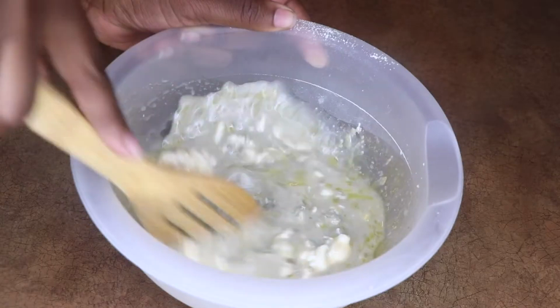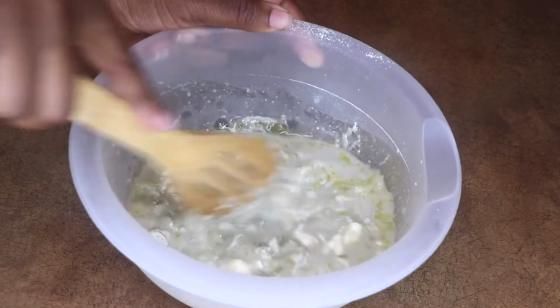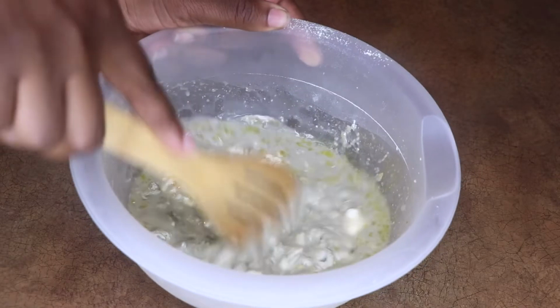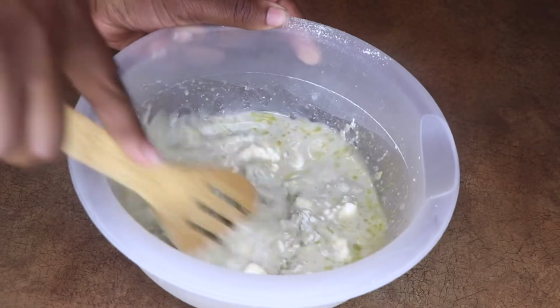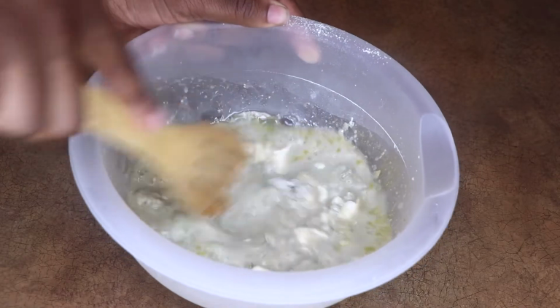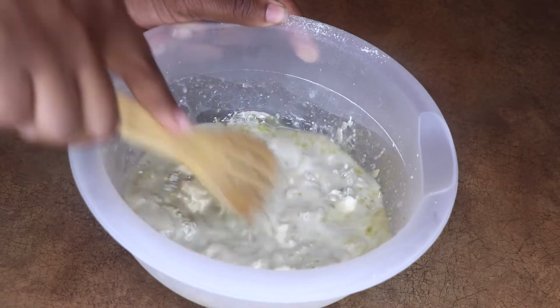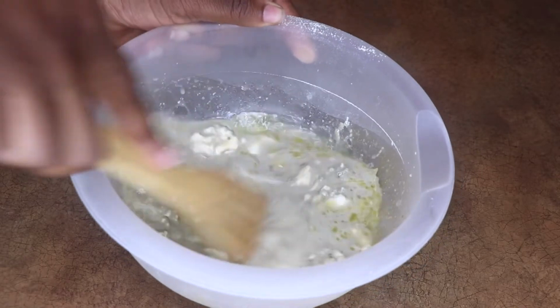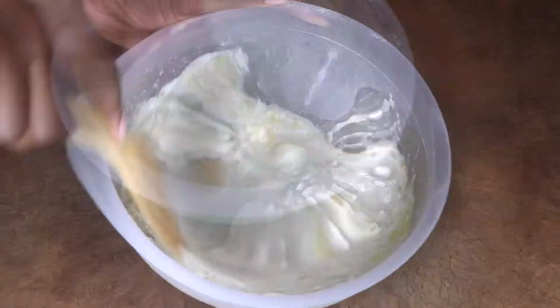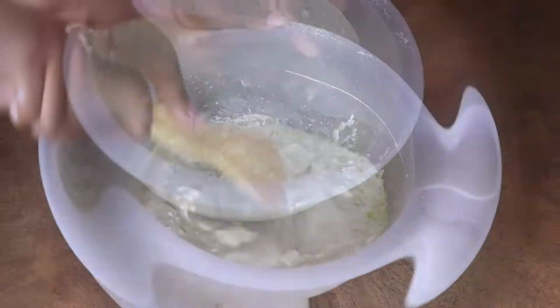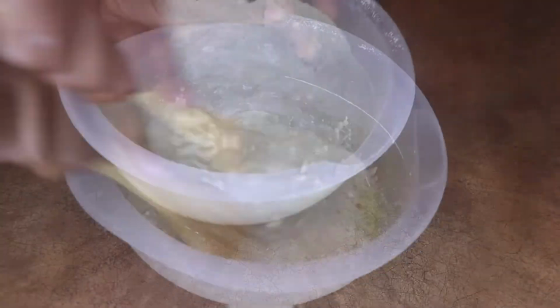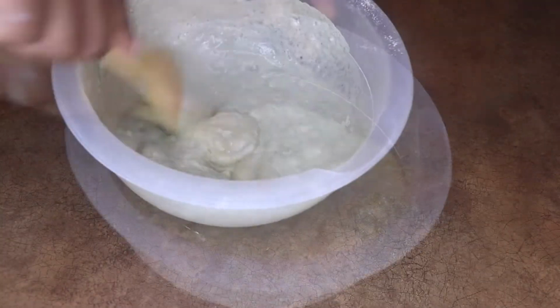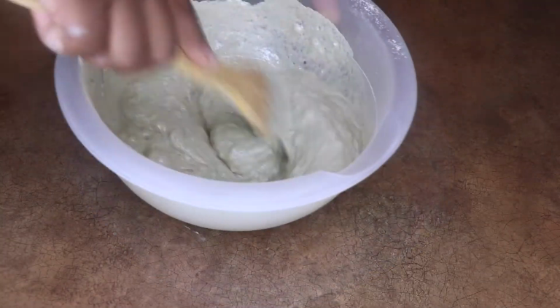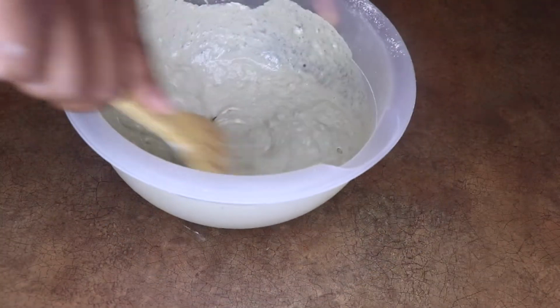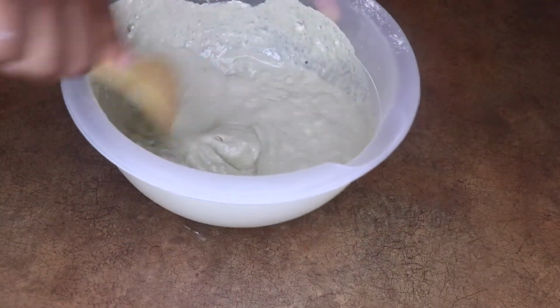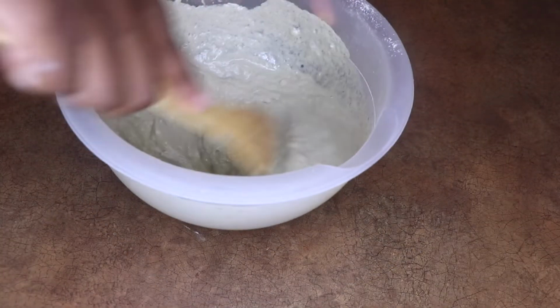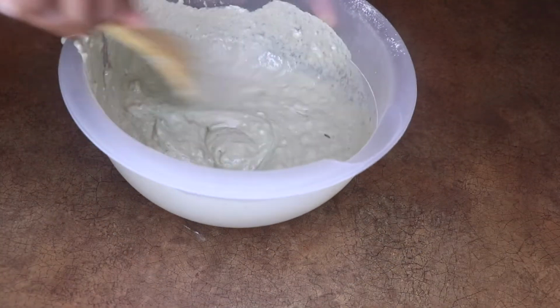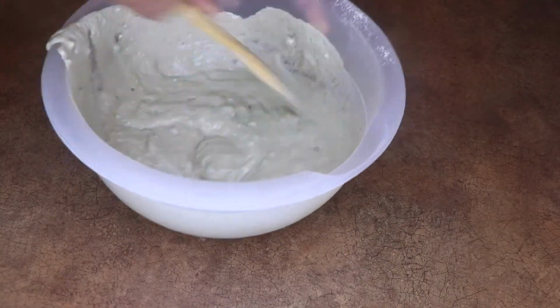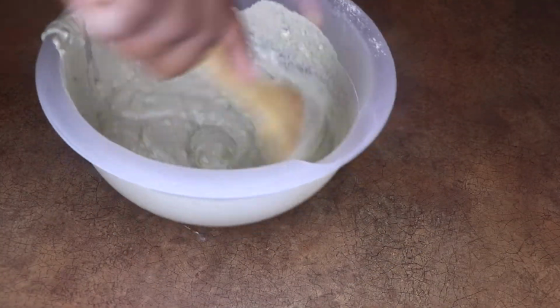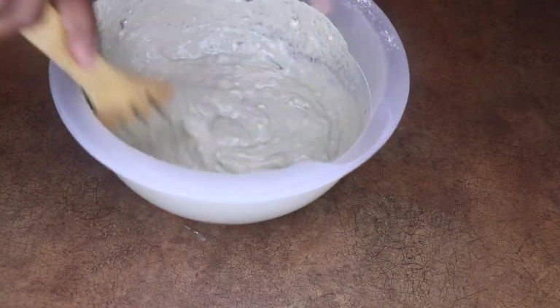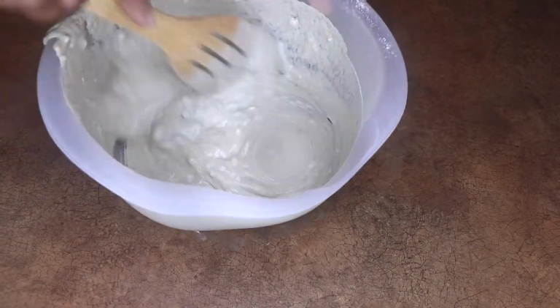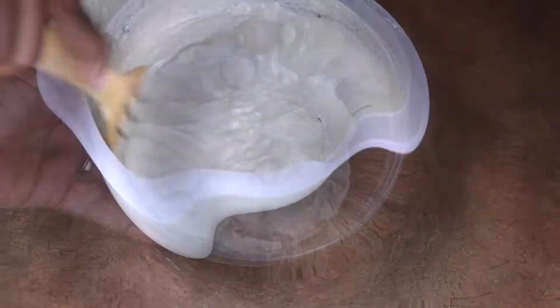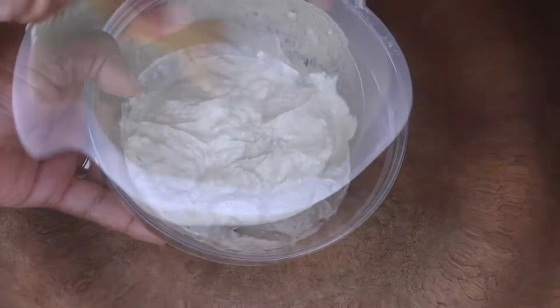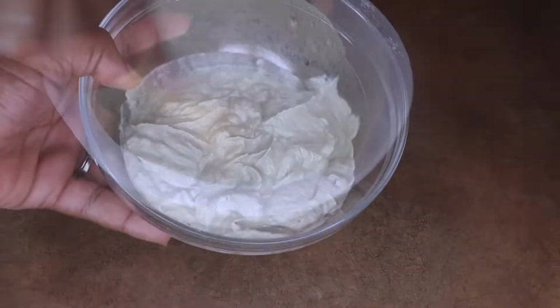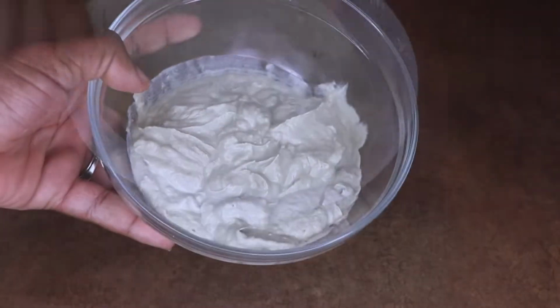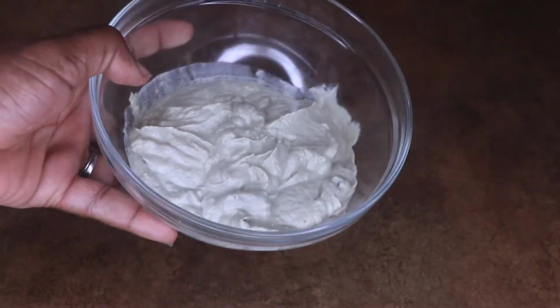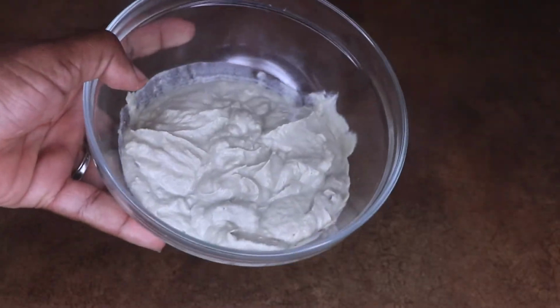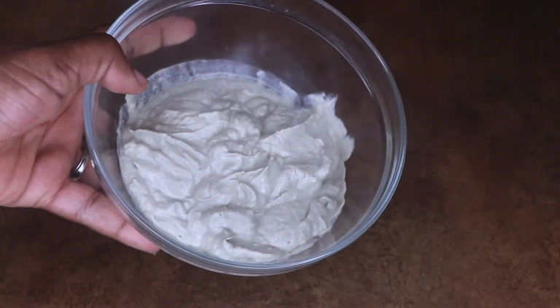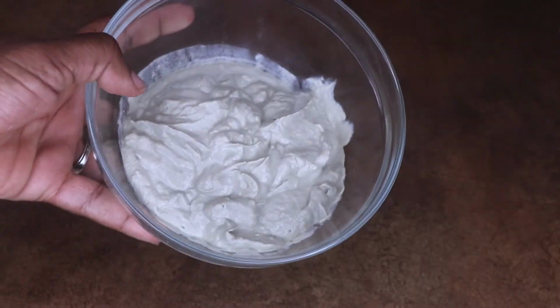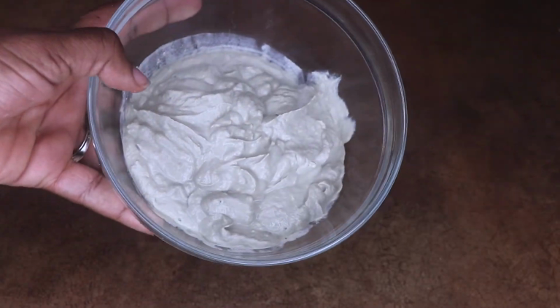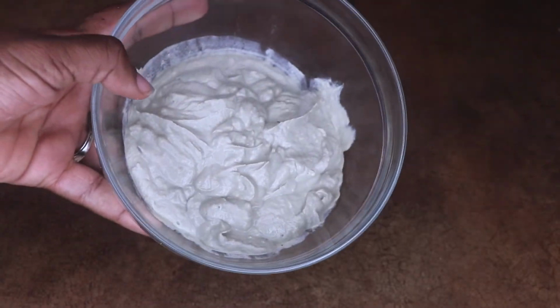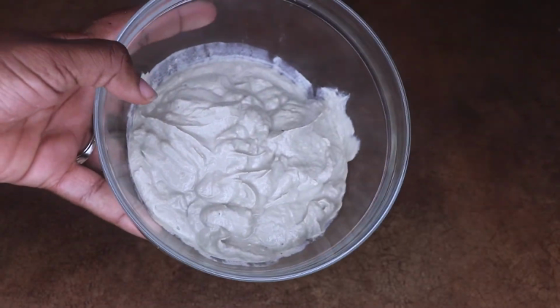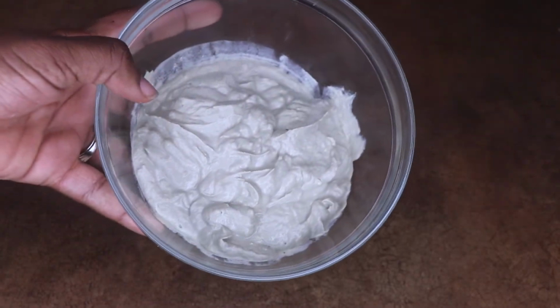Get a spoon and blend, blend, blend until it thickens — it should look like this.